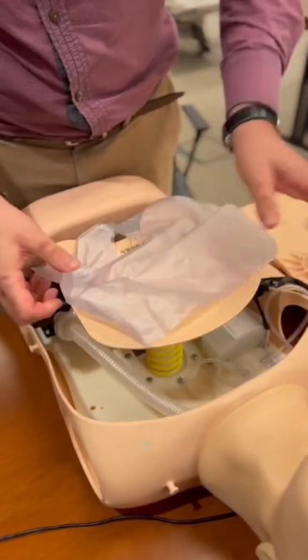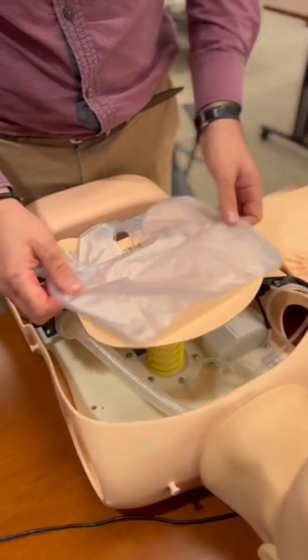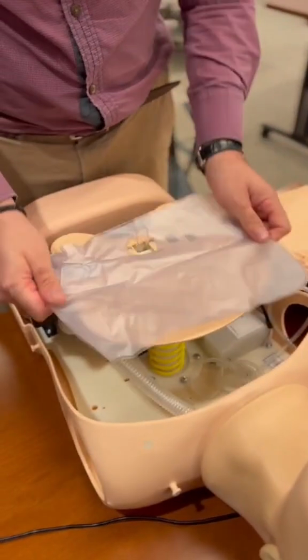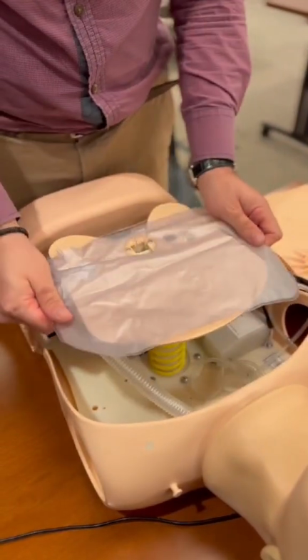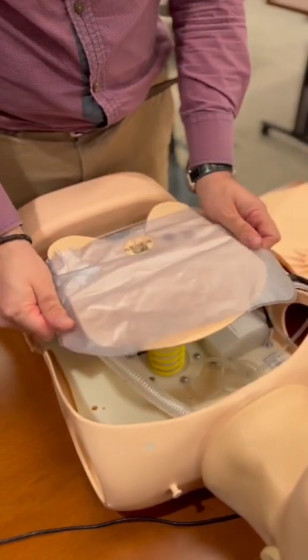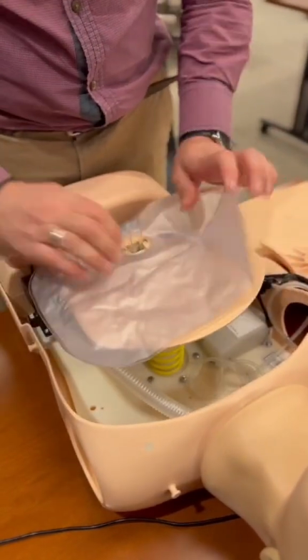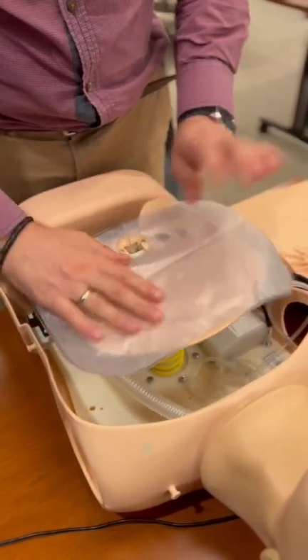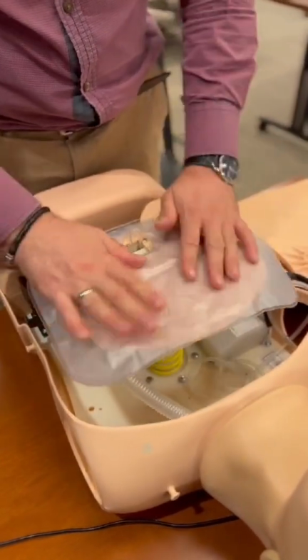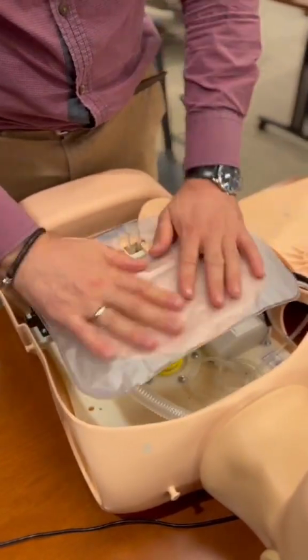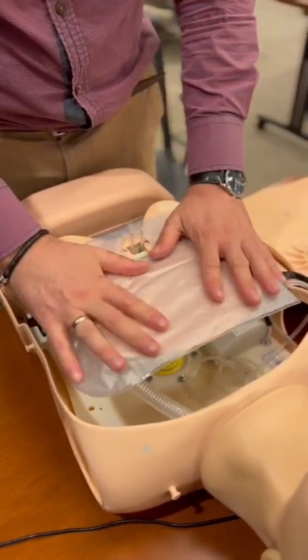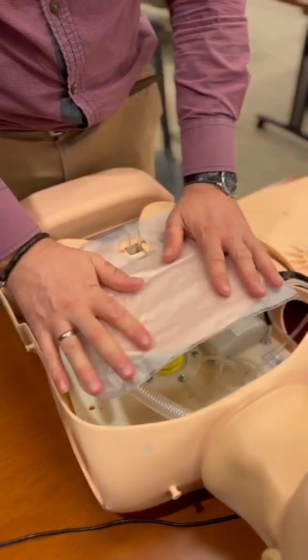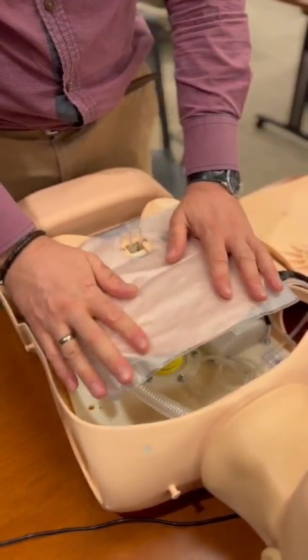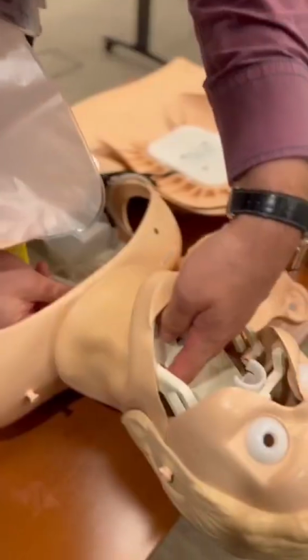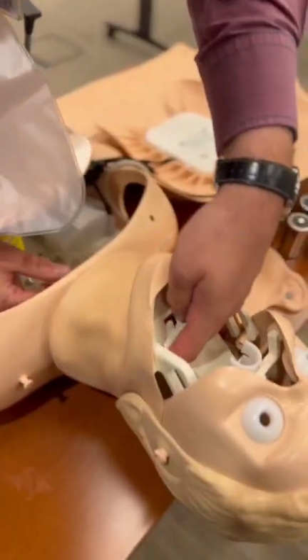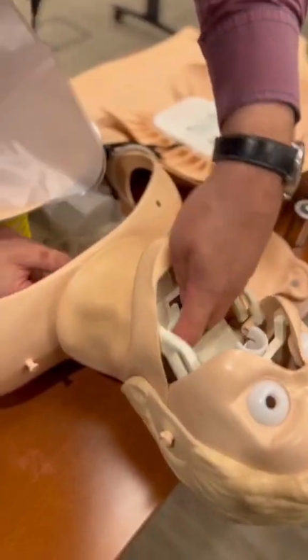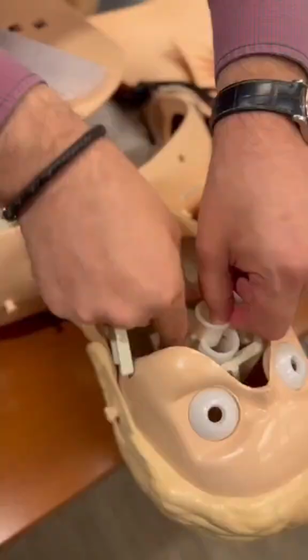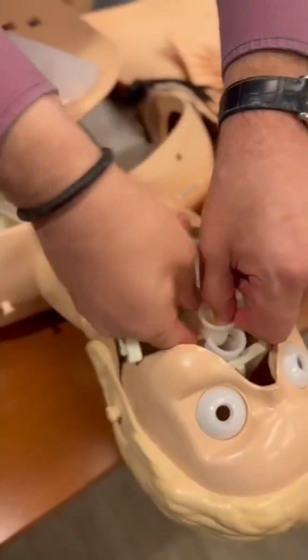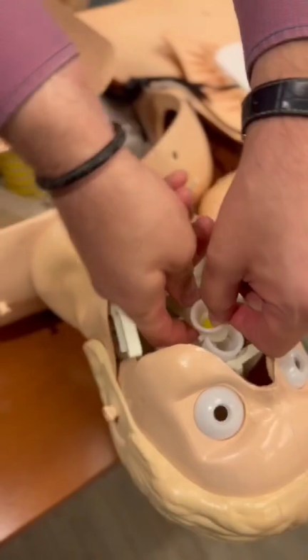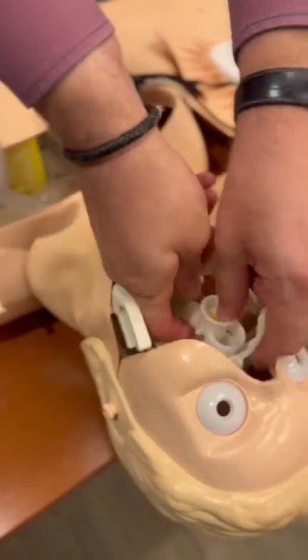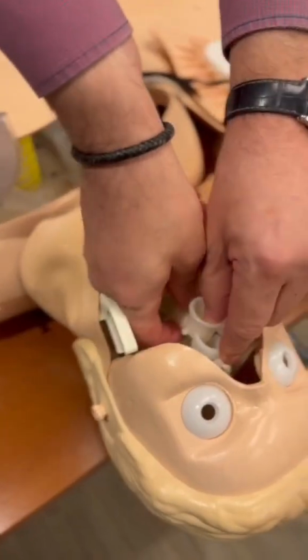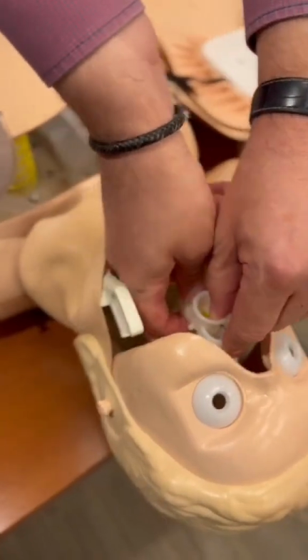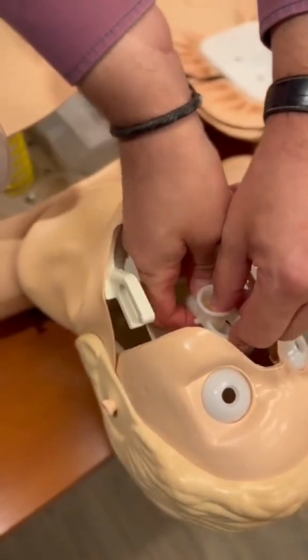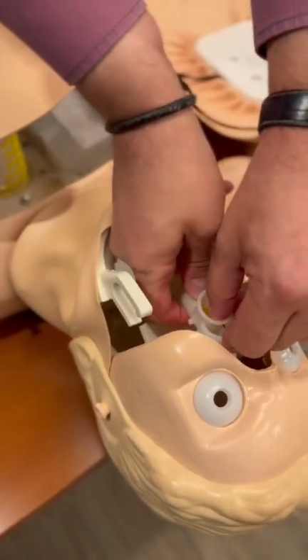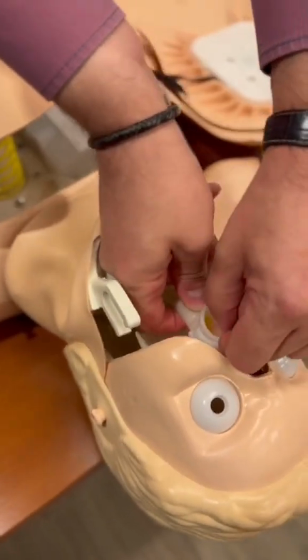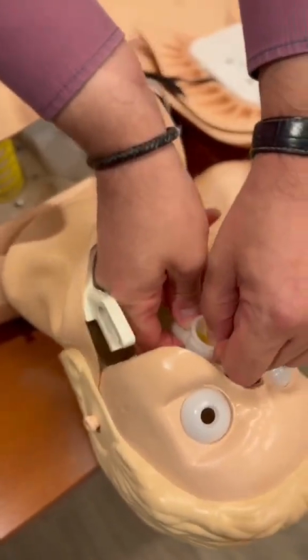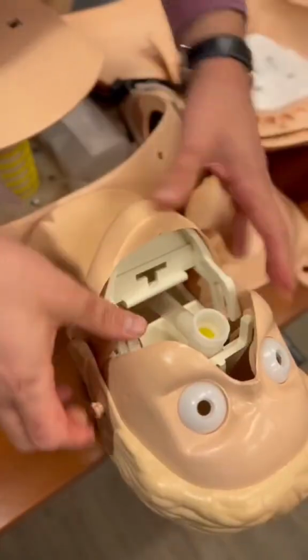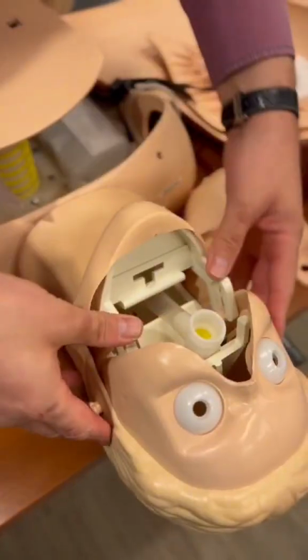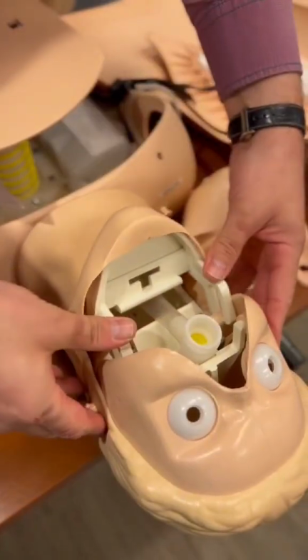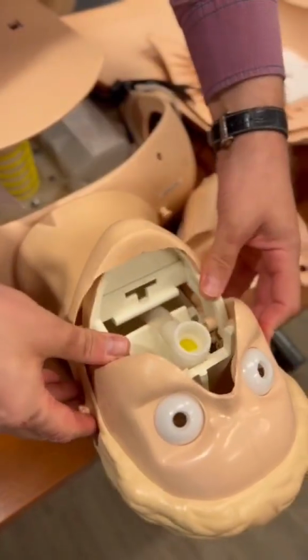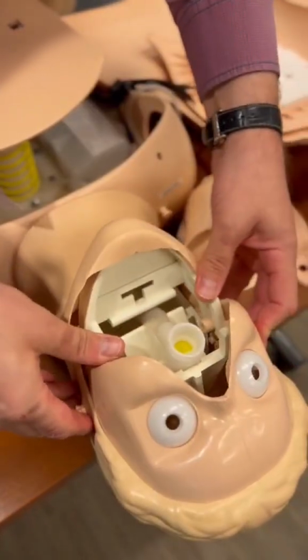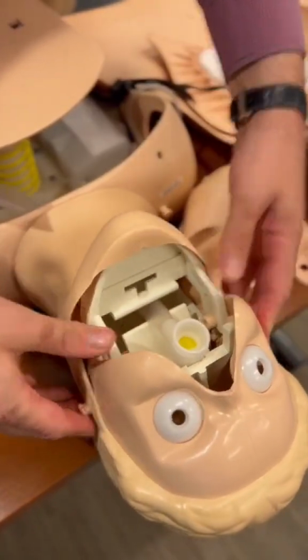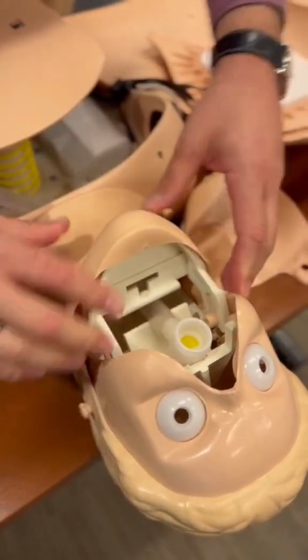Keeping the lungs secure, get your airway through. Relocate the jaw.